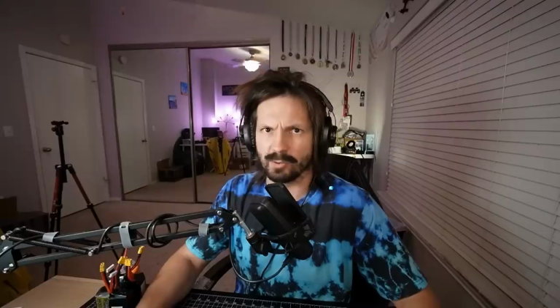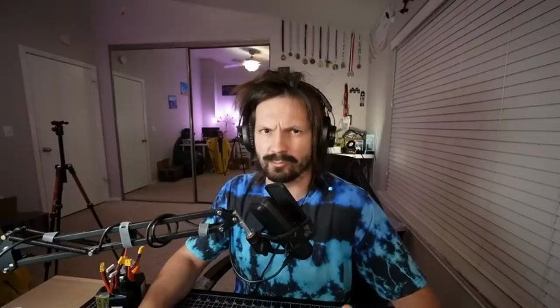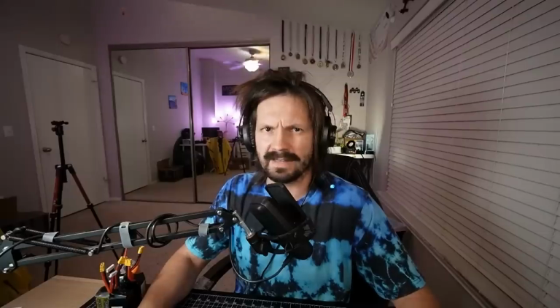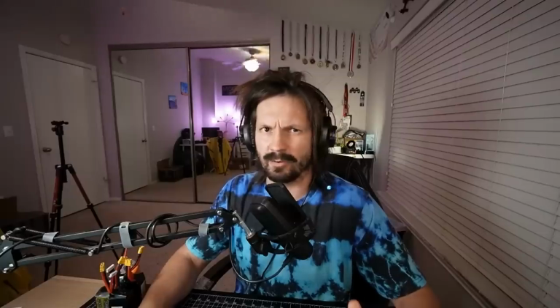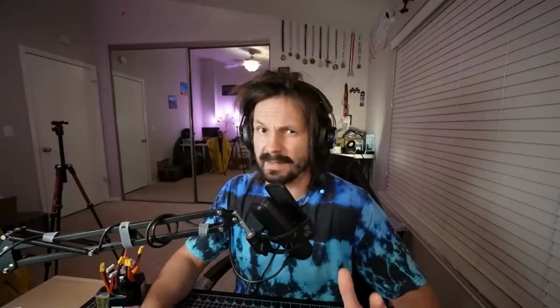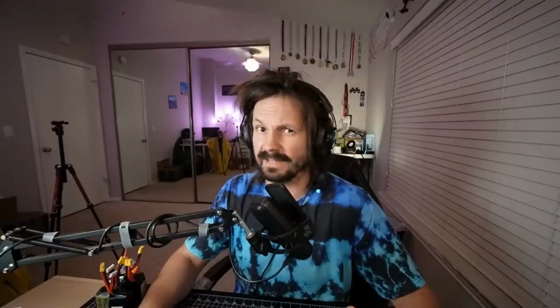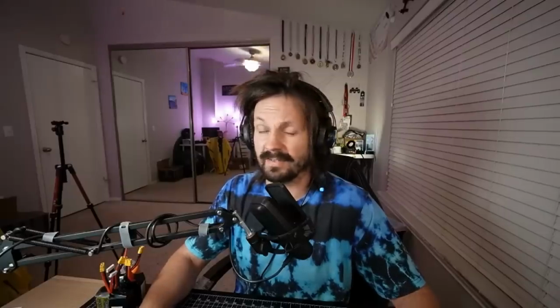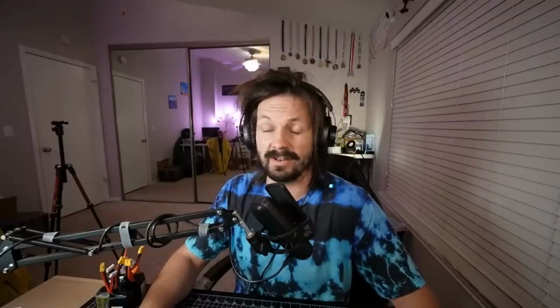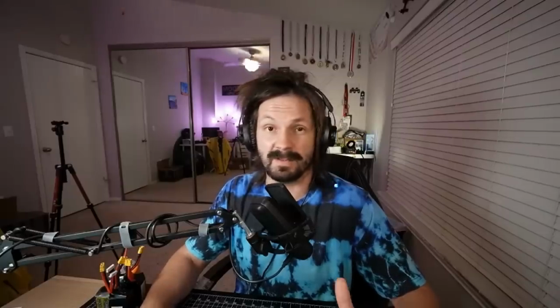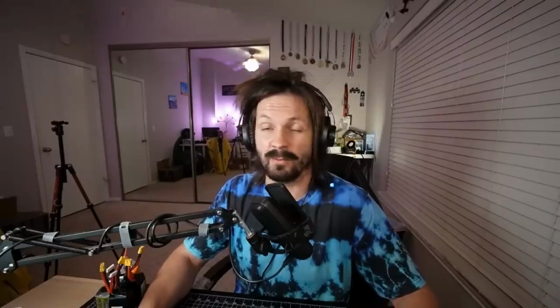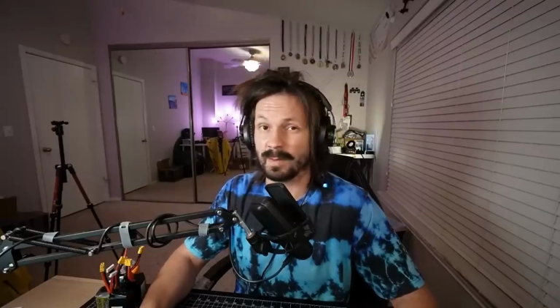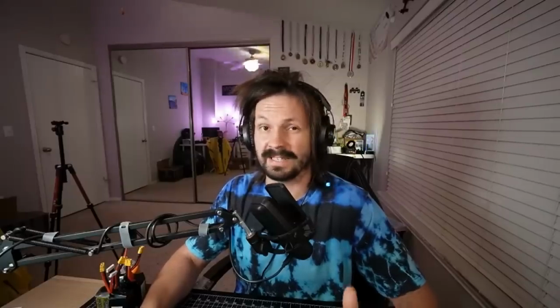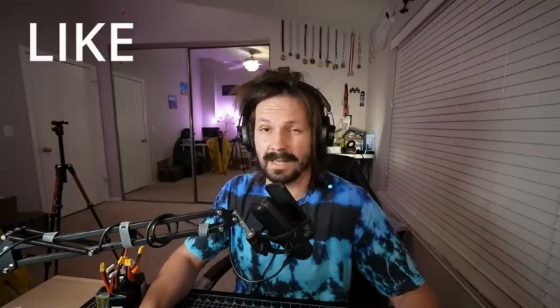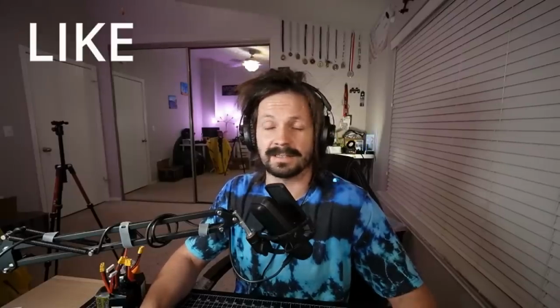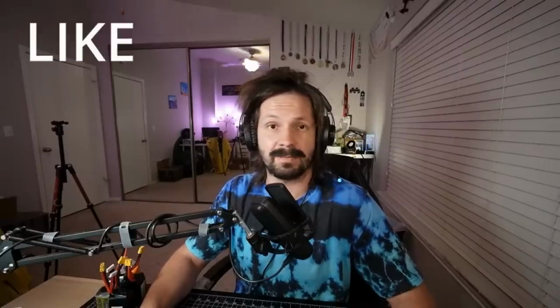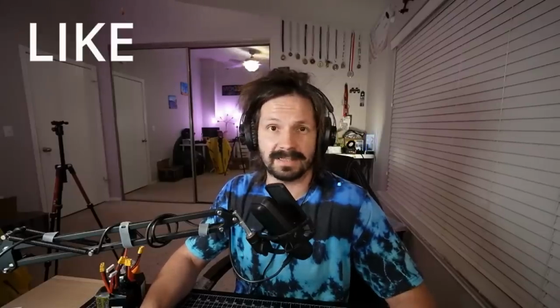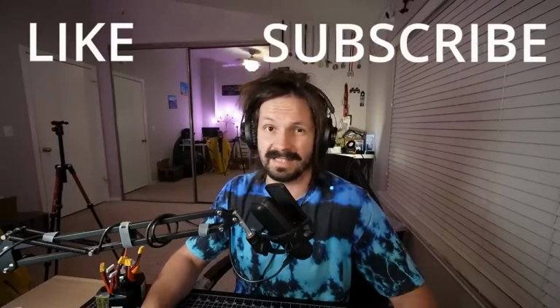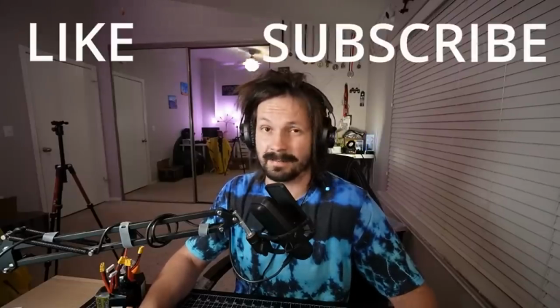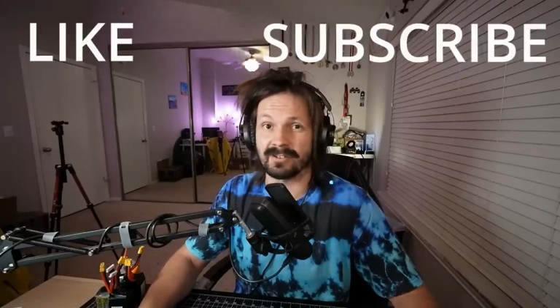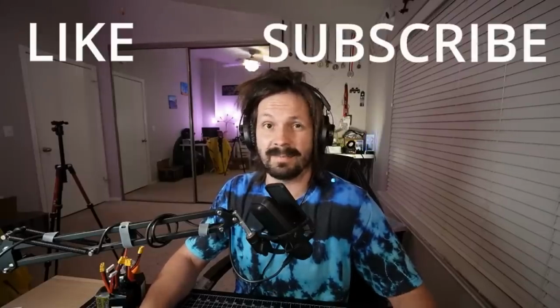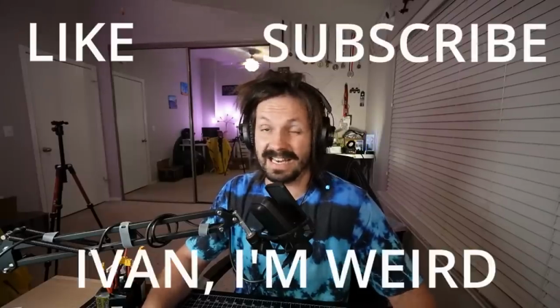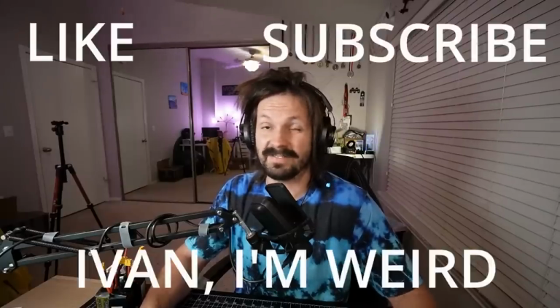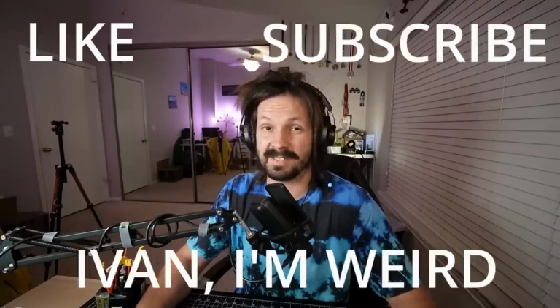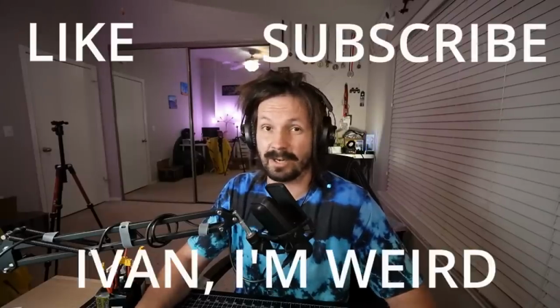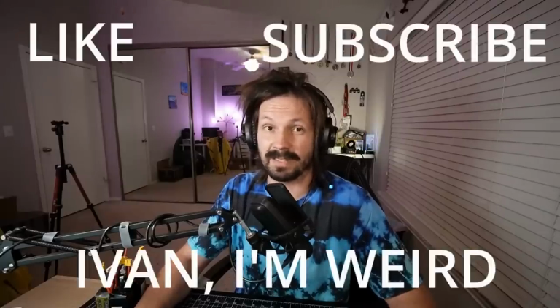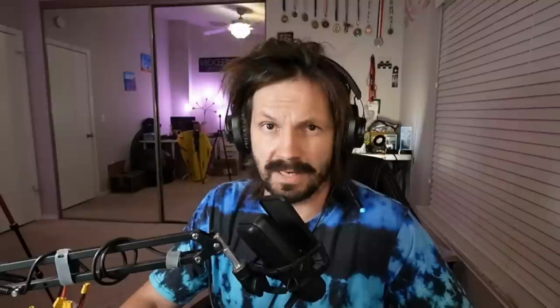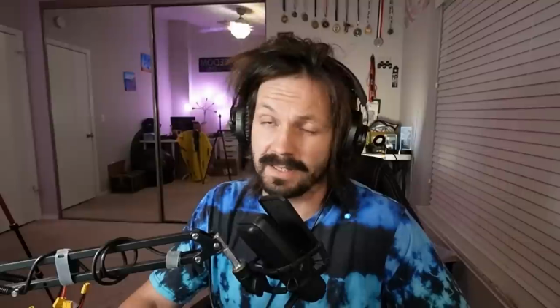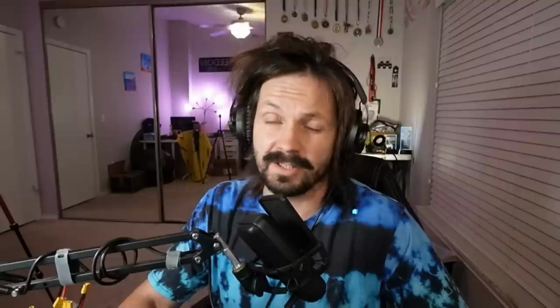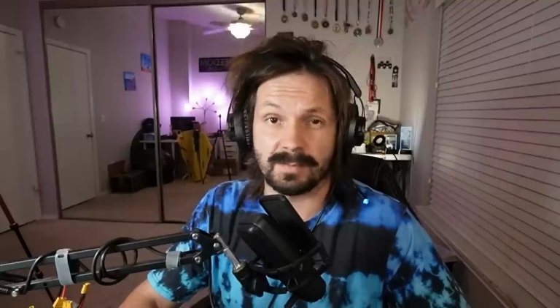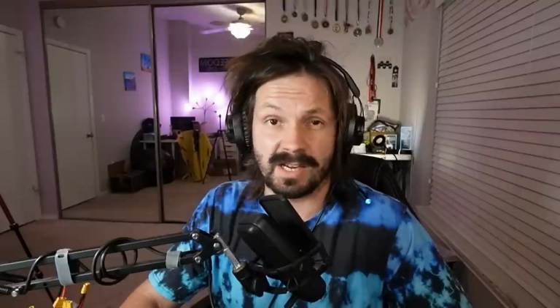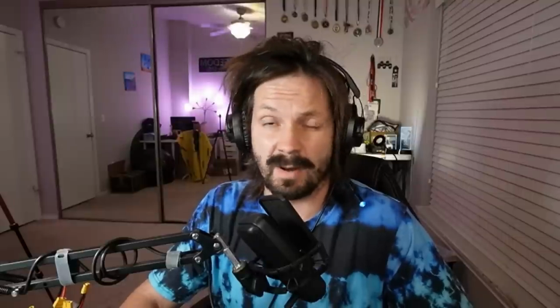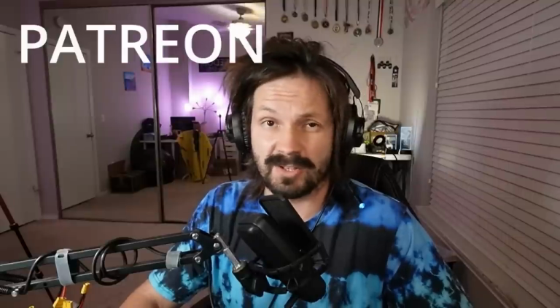So right now, in the middle of the video, before we're done, hit that like button, subscribe, leave some silly comment, and consider subscribing to my Patreon.